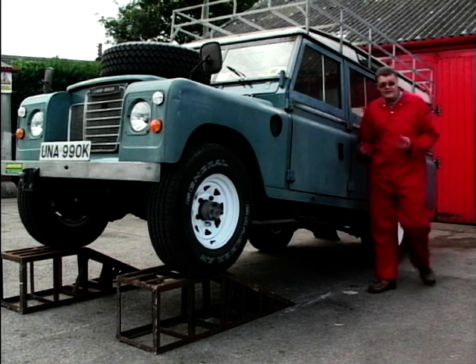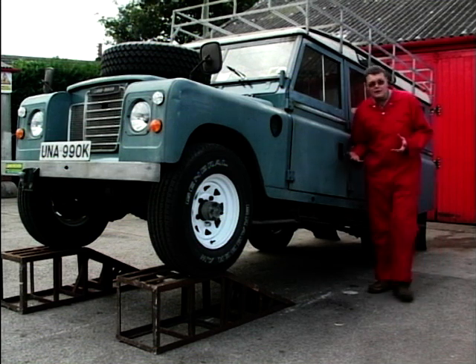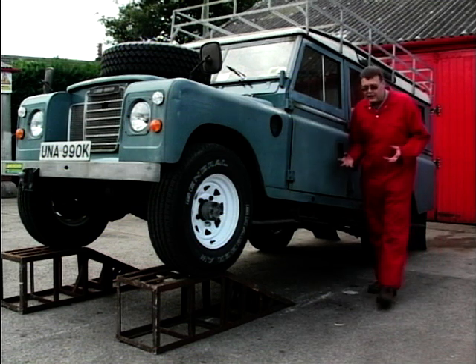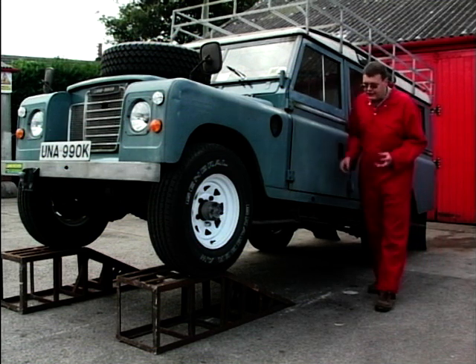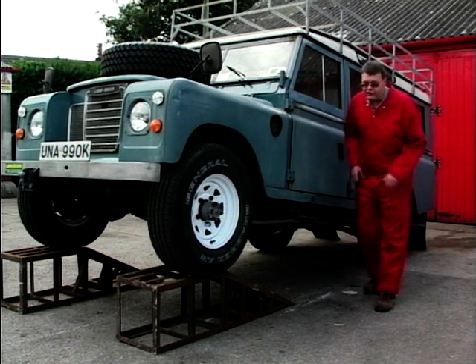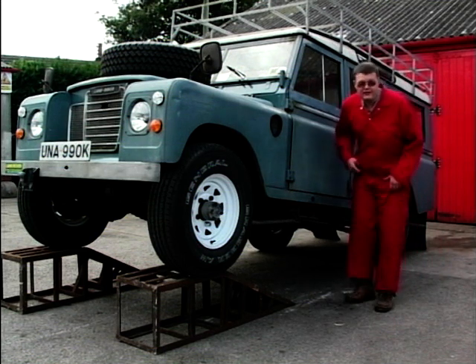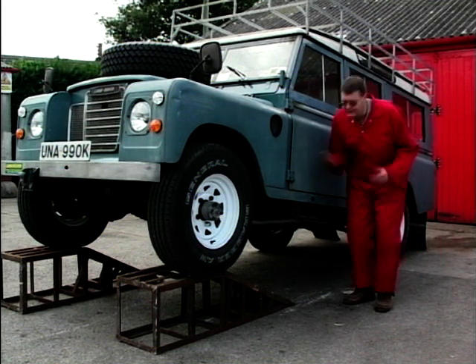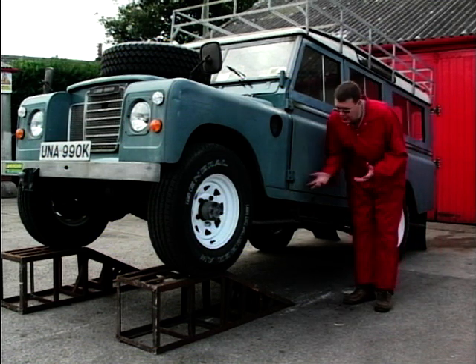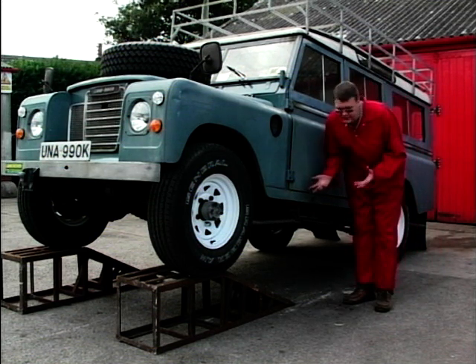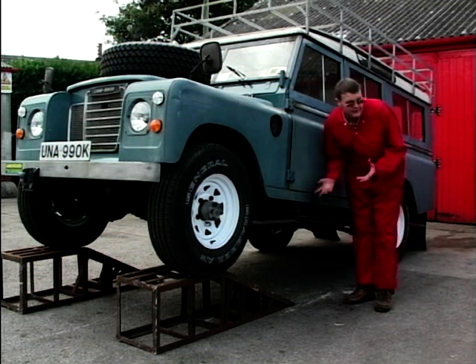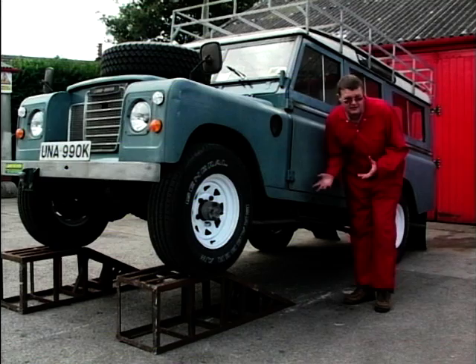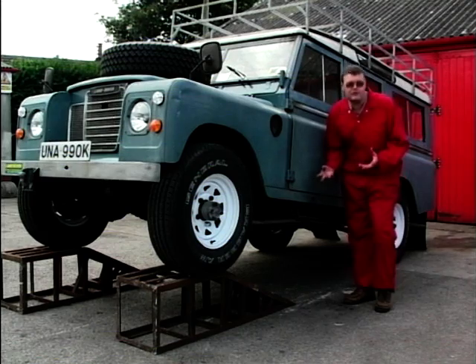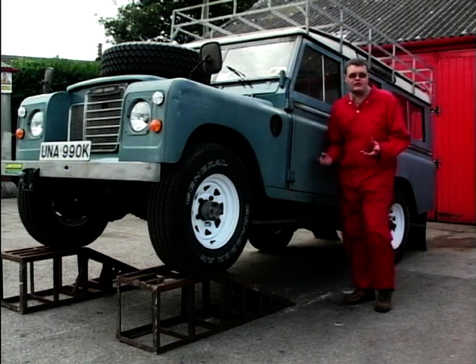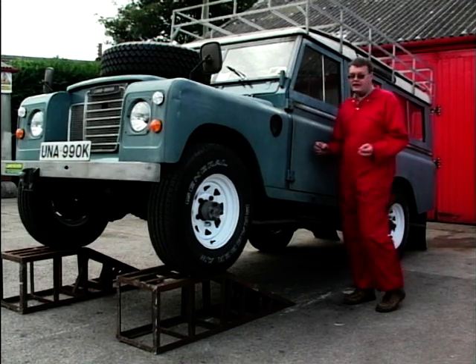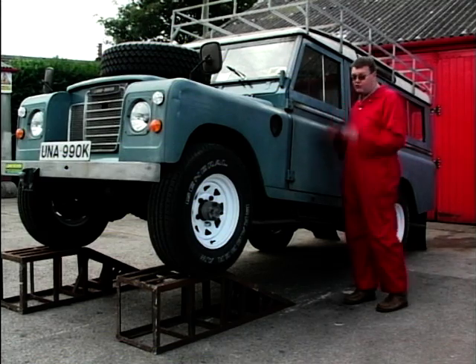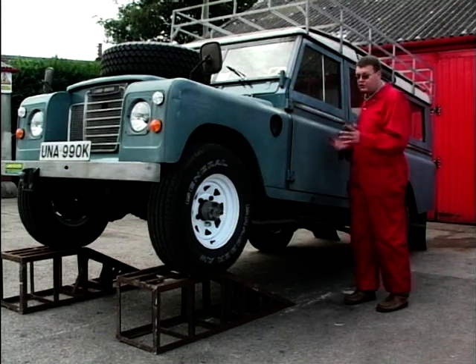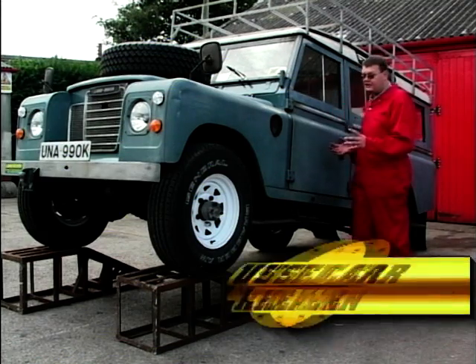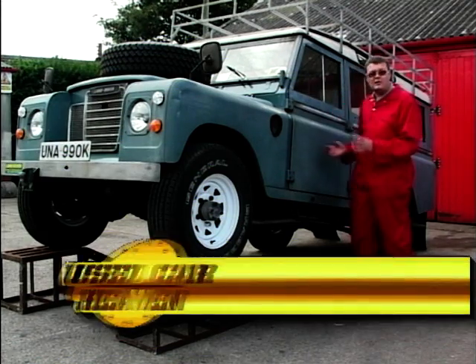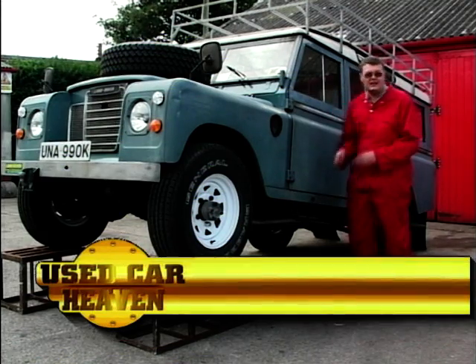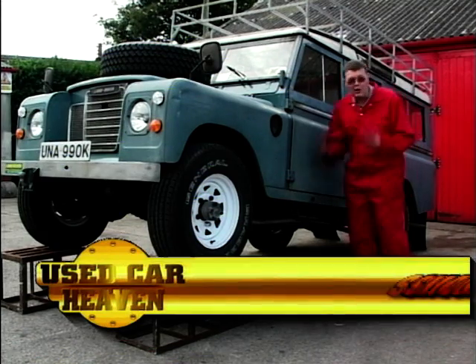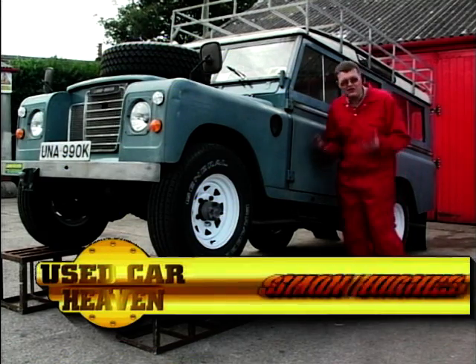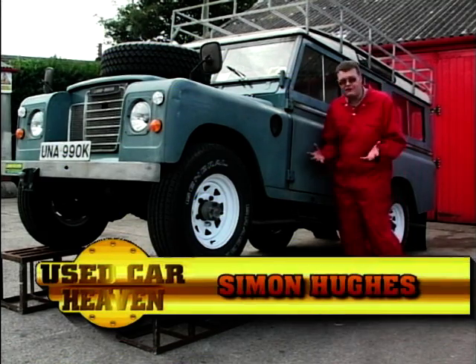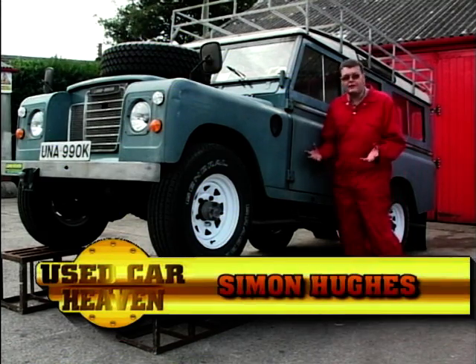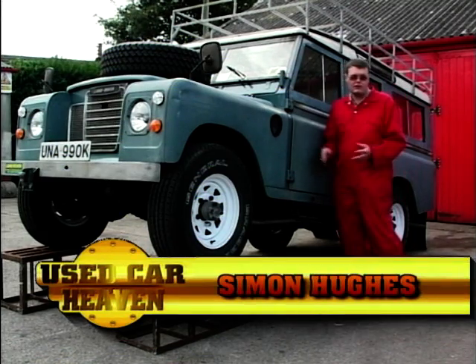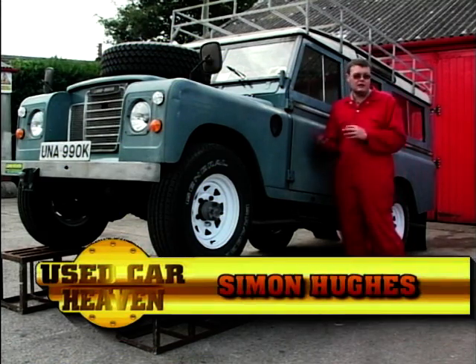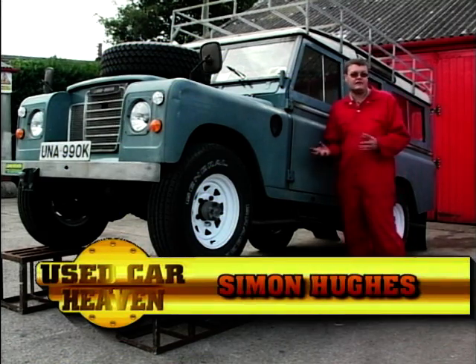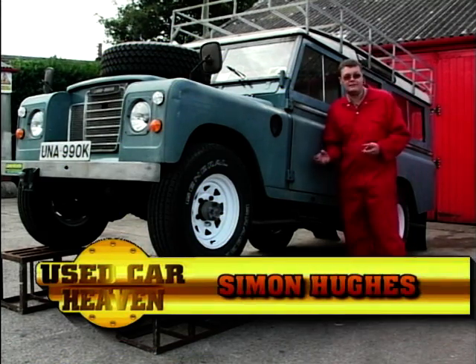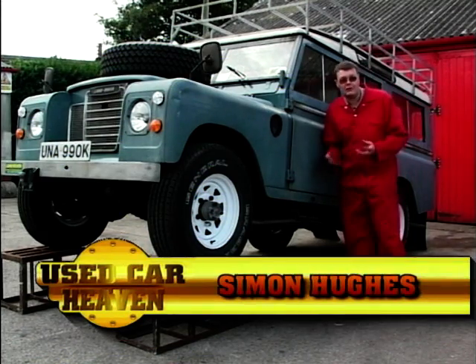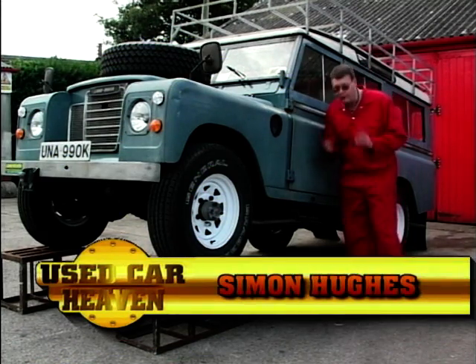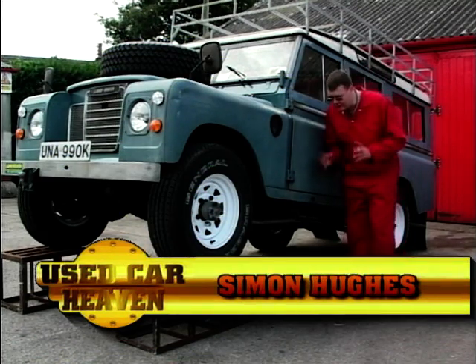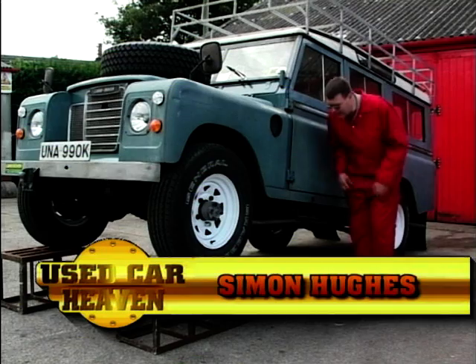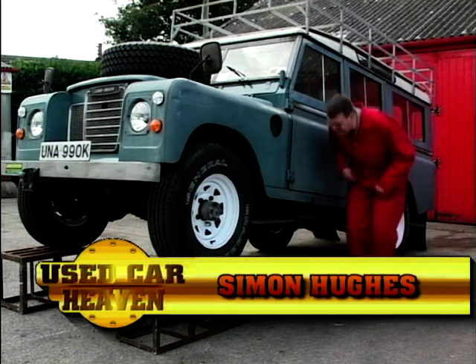Today we're looking at Land Rovers, and this is an early 70s Series 3. It's in really good condition because they go on forever, but I've got a couple of tips to help you out when you're buying one.